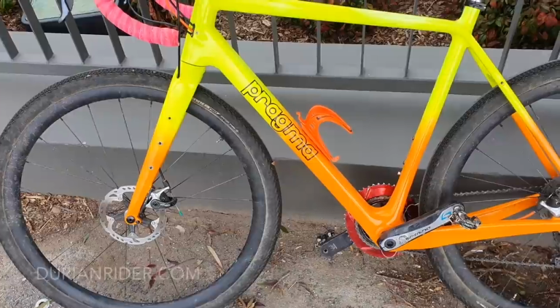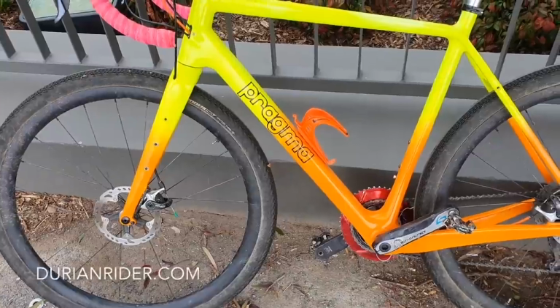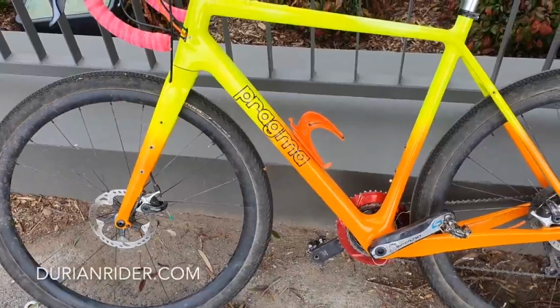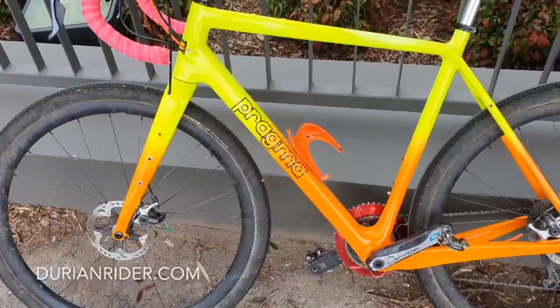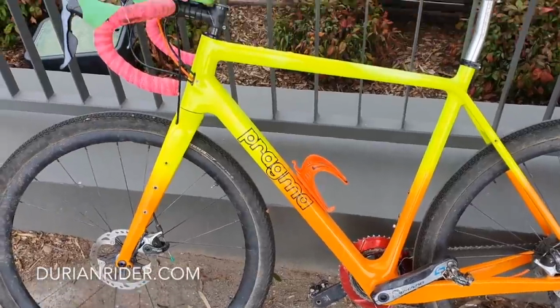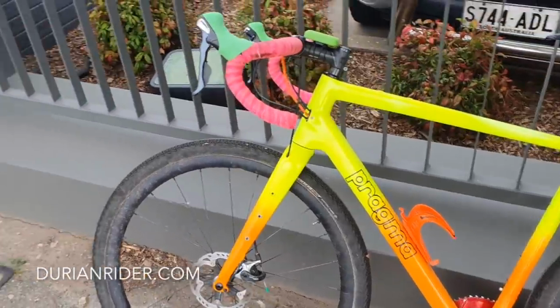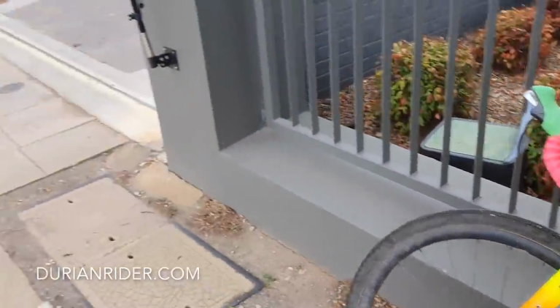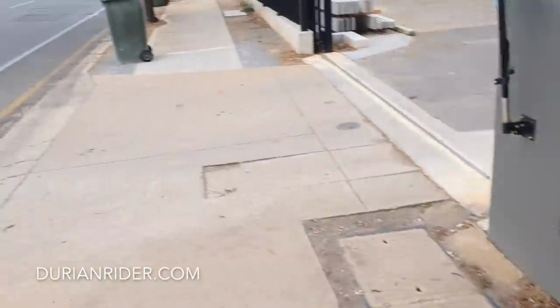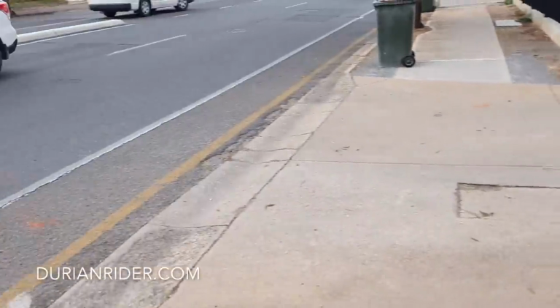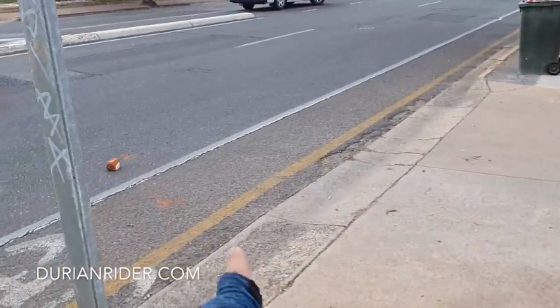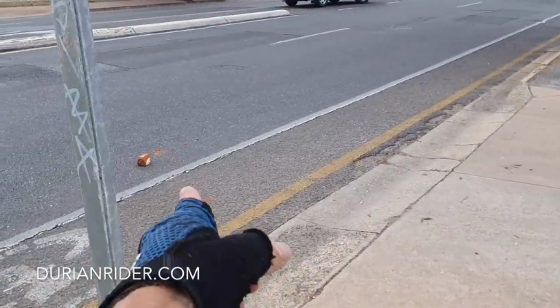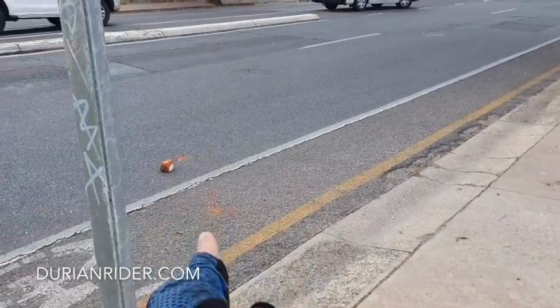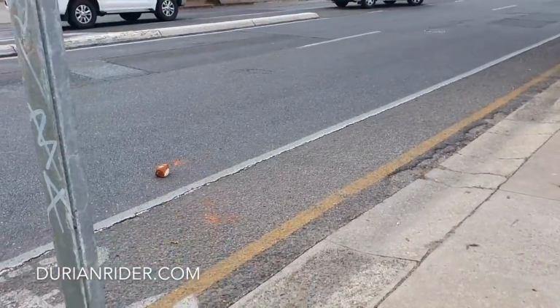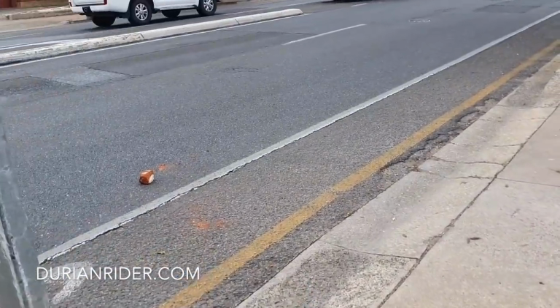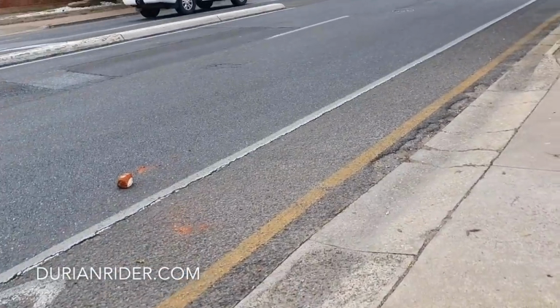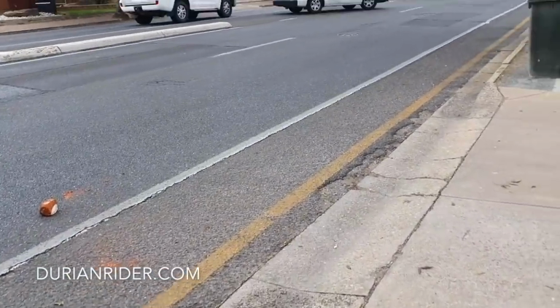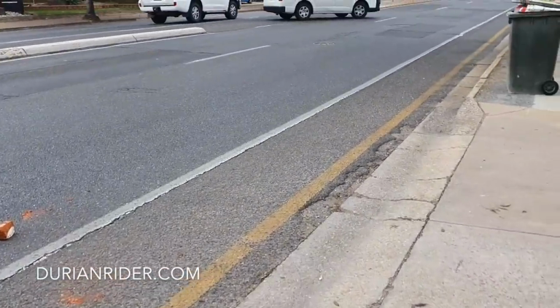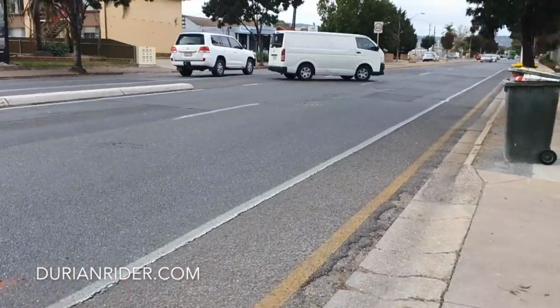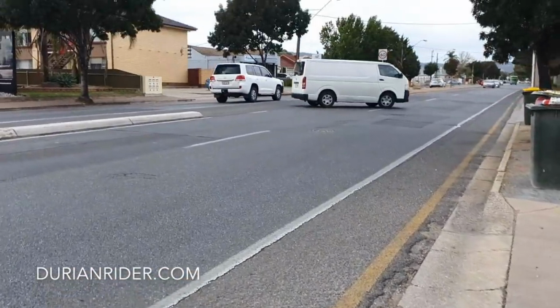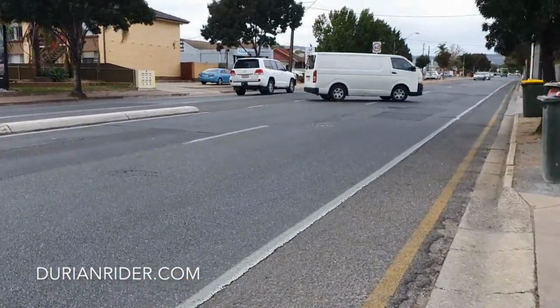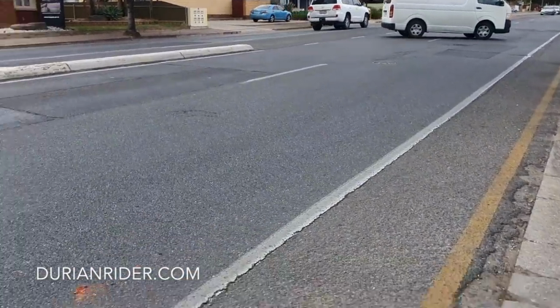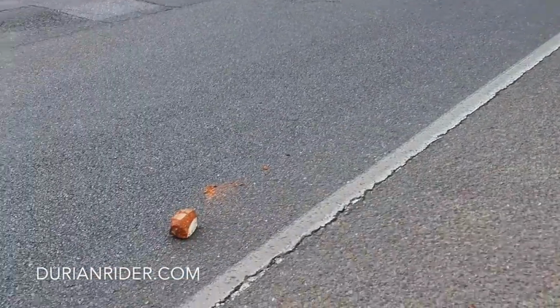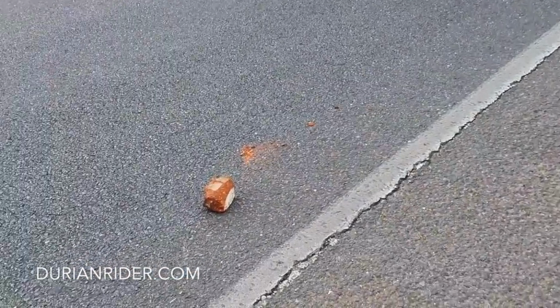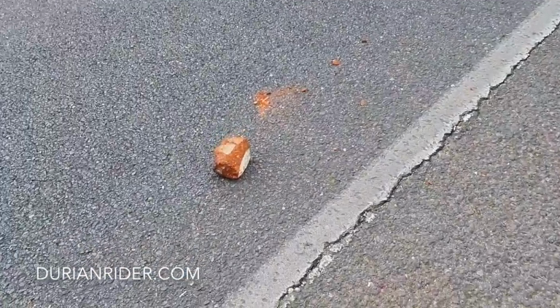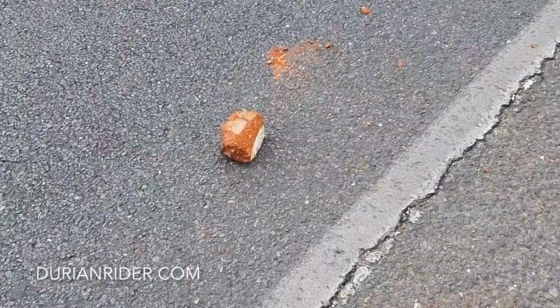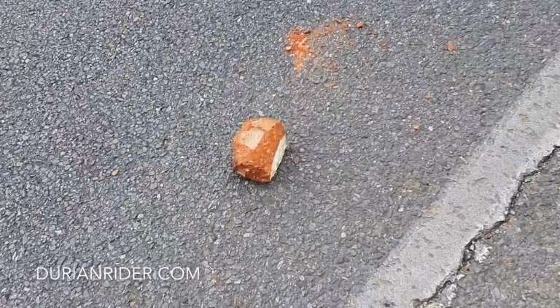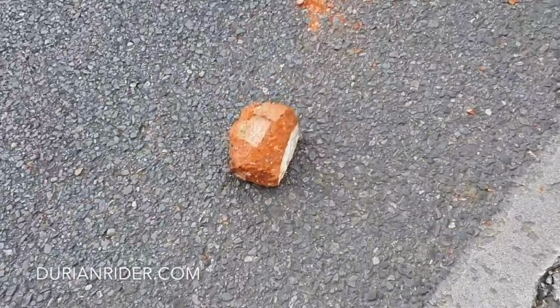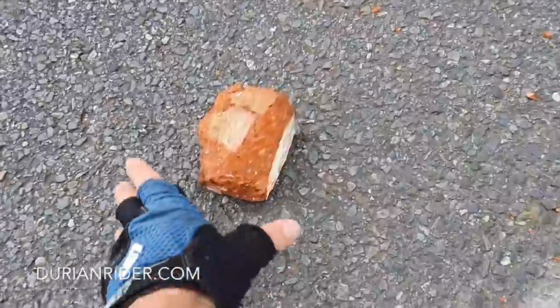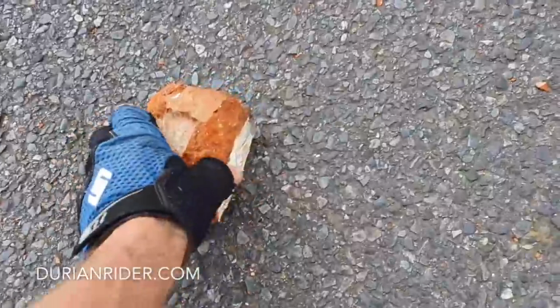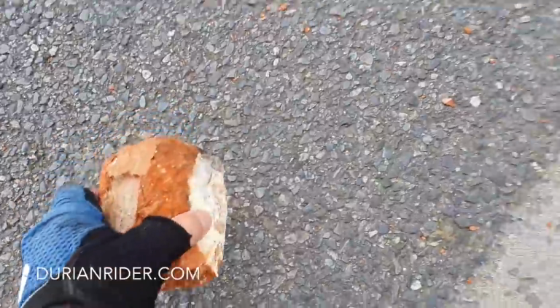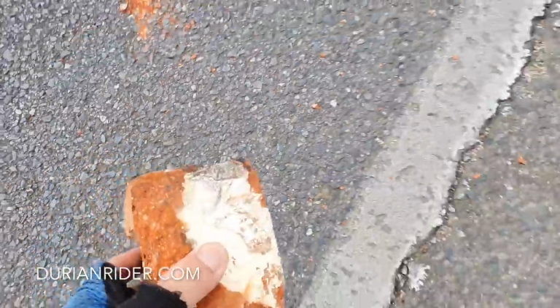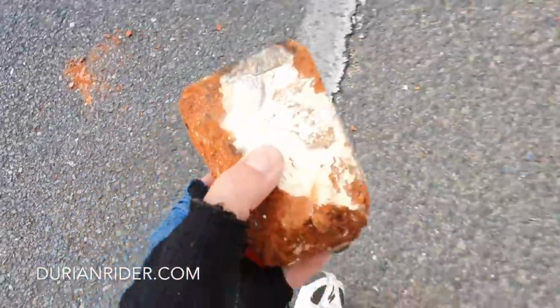Heading out for the KOM. There's a brick on the road — we'll get that off. That can fuck someone right up.